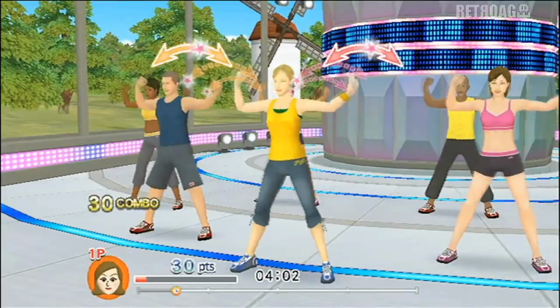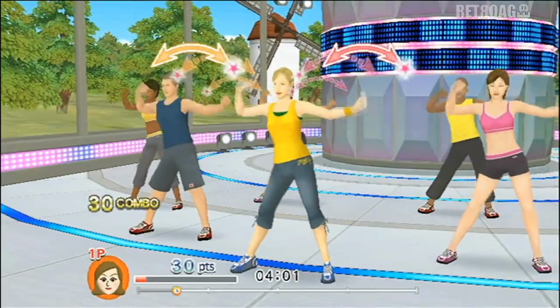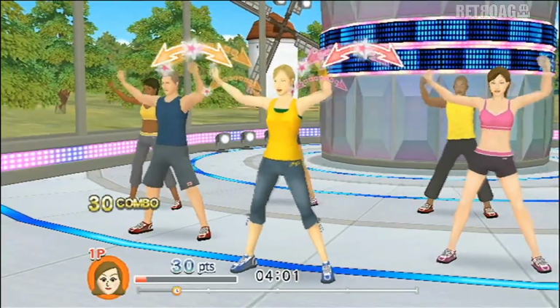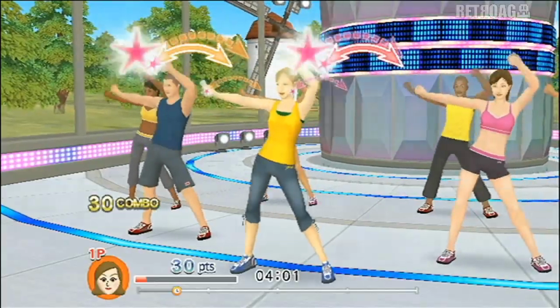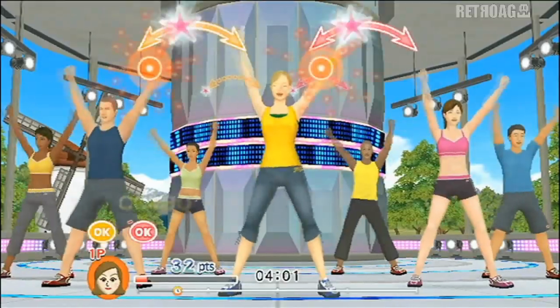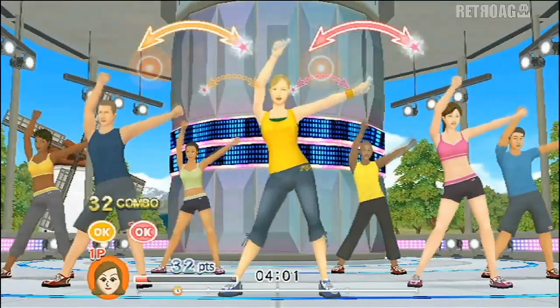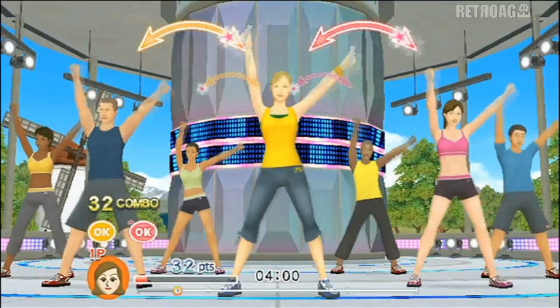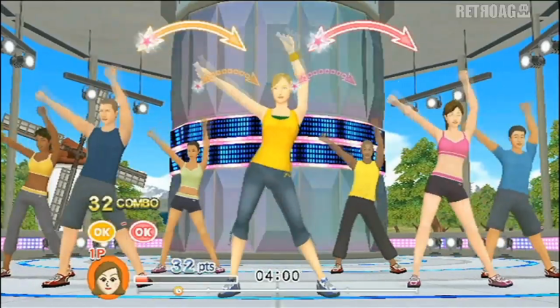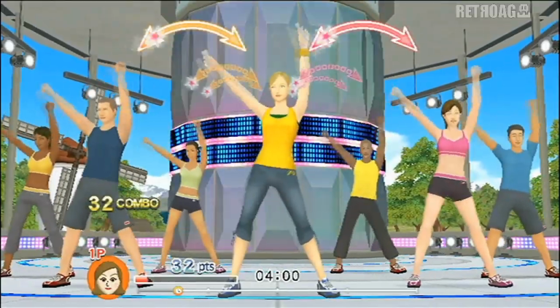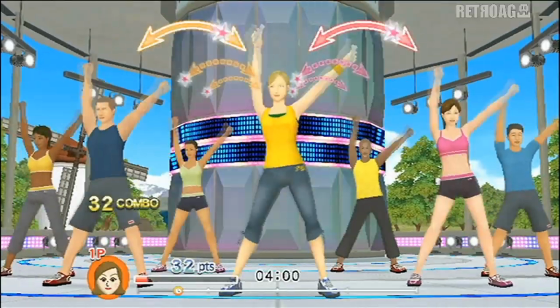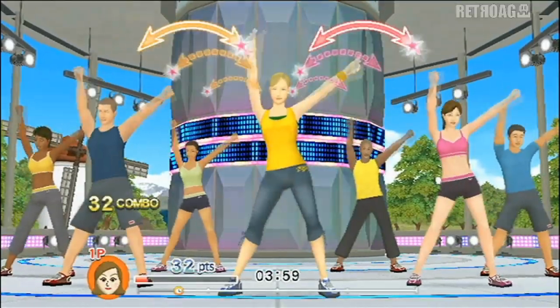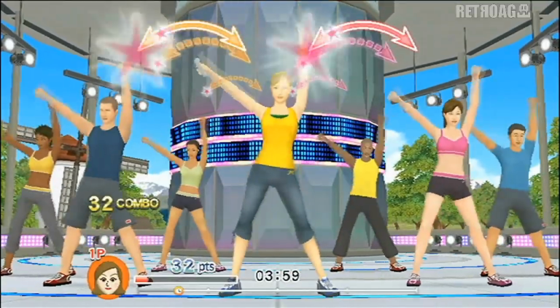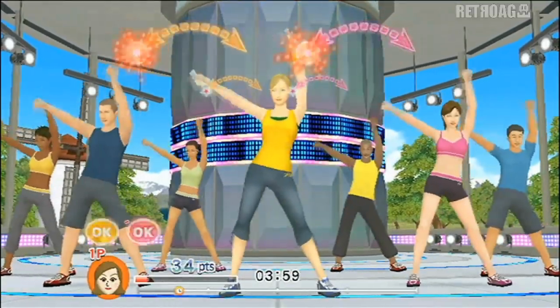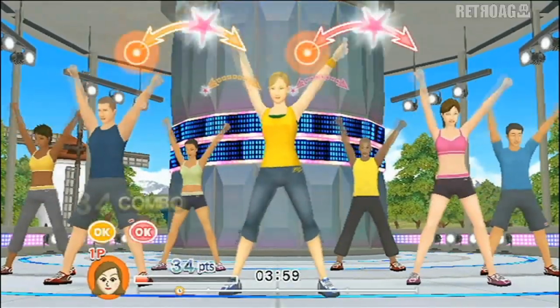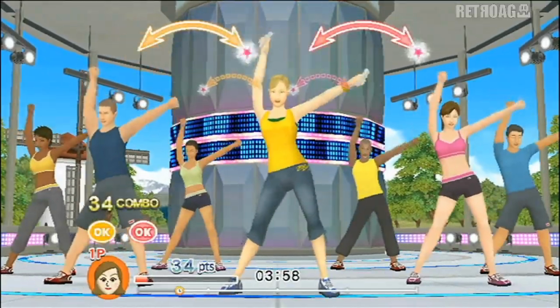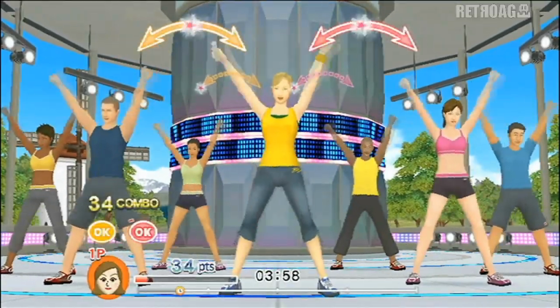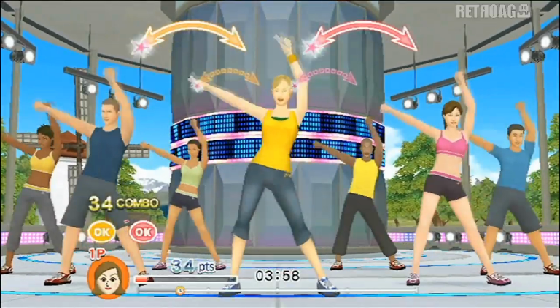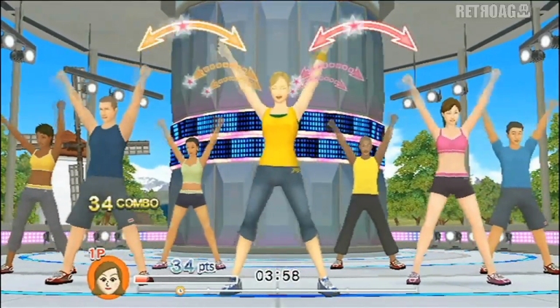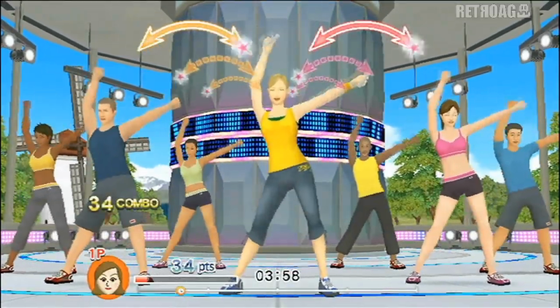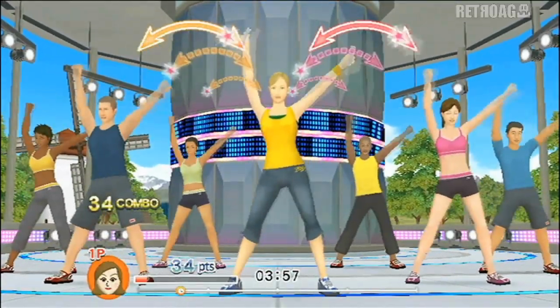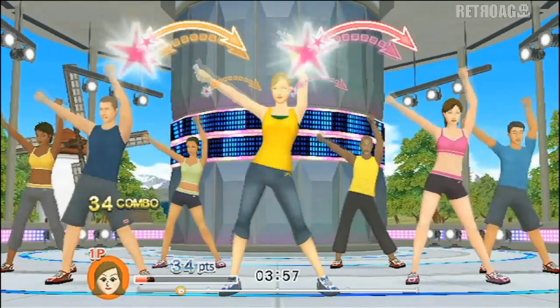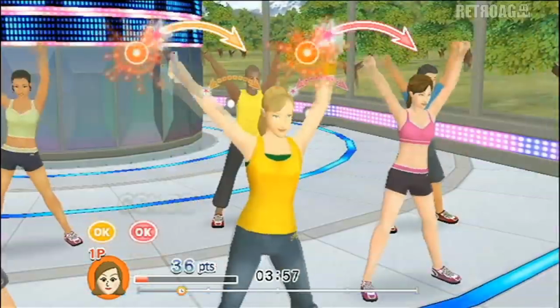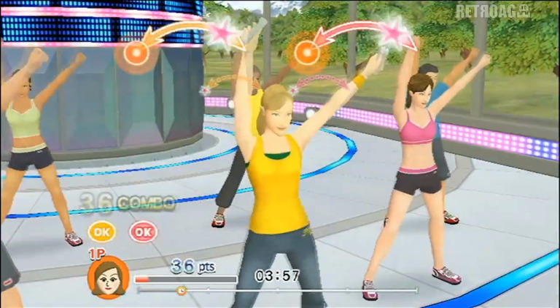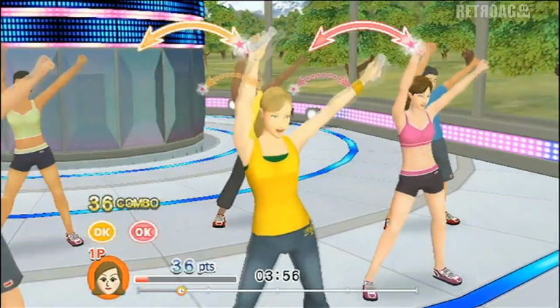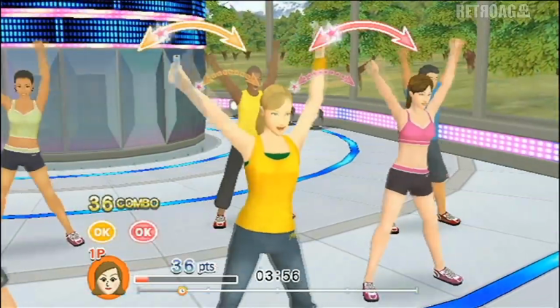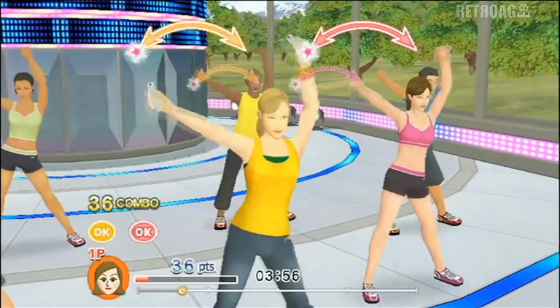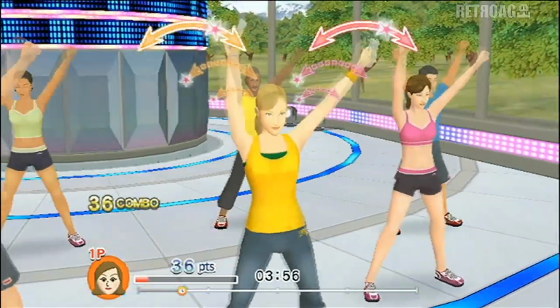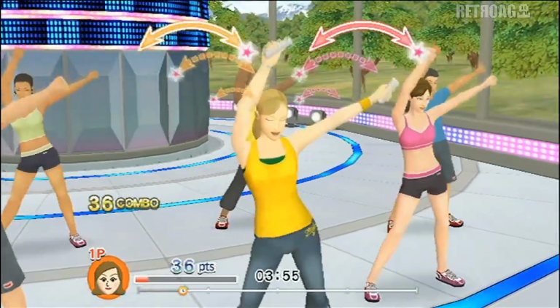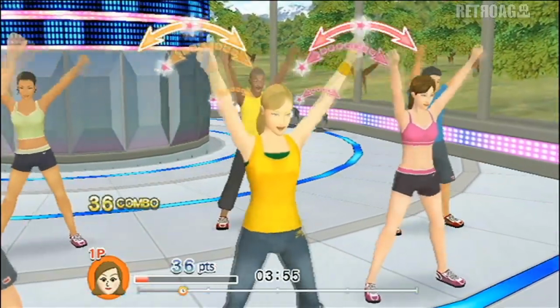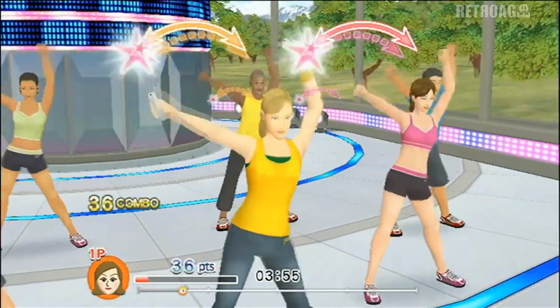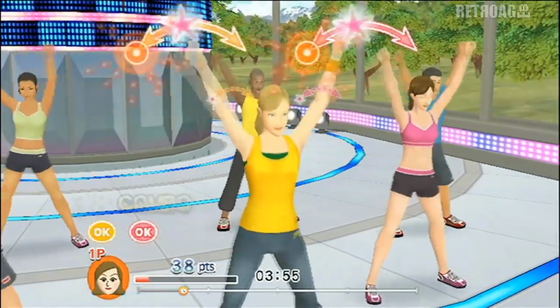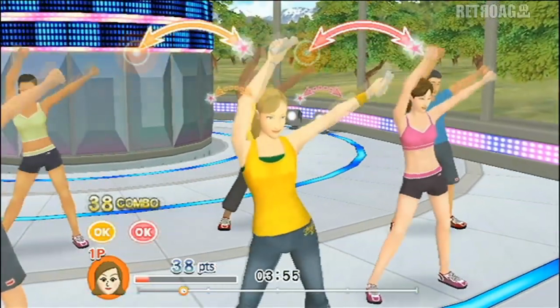Arms all the way up. Wave those arms. Four, three, two.